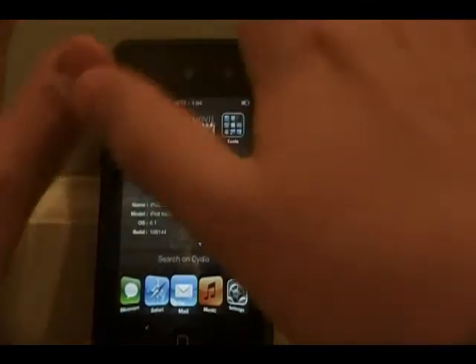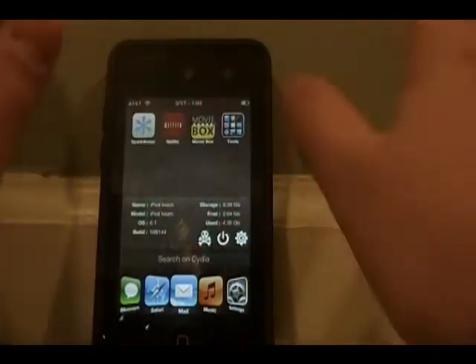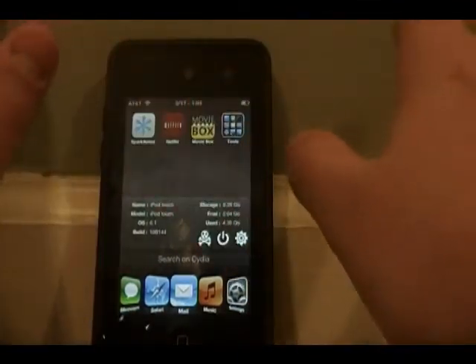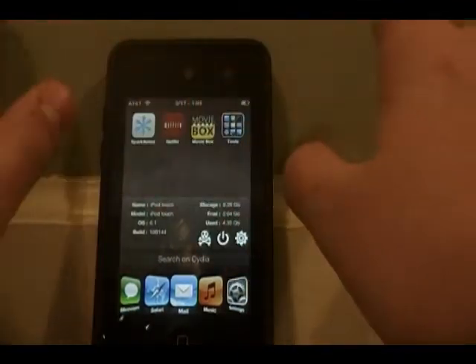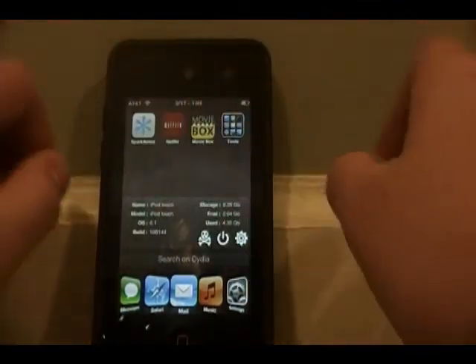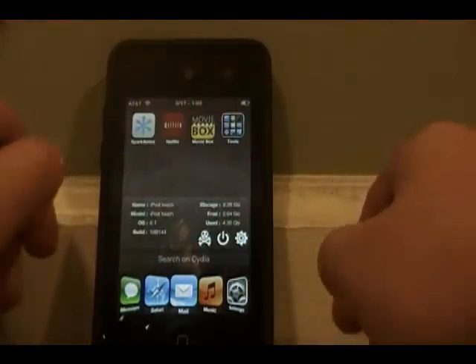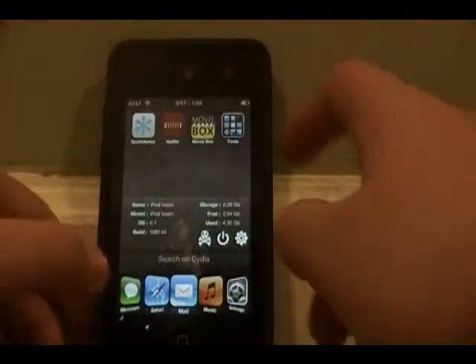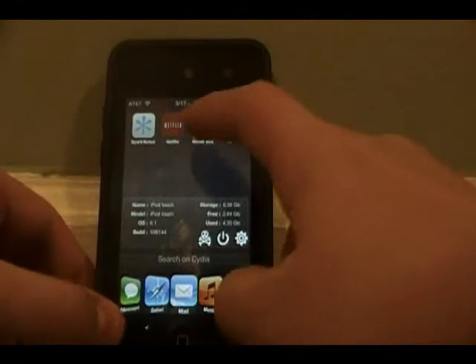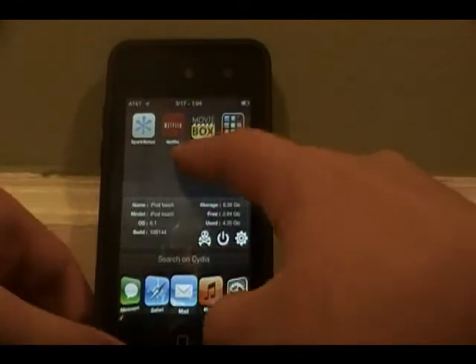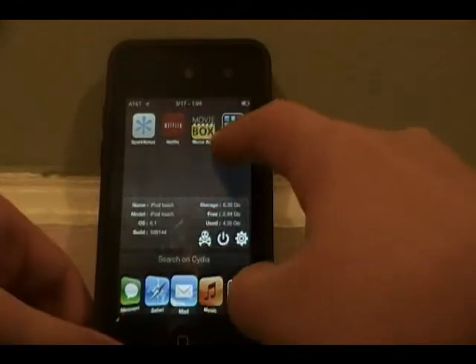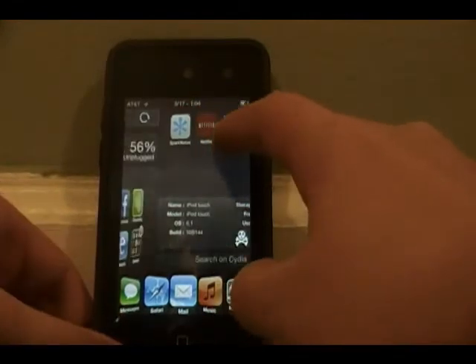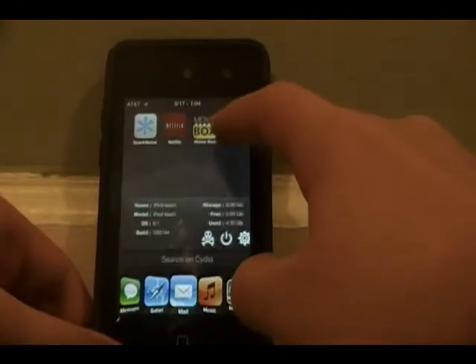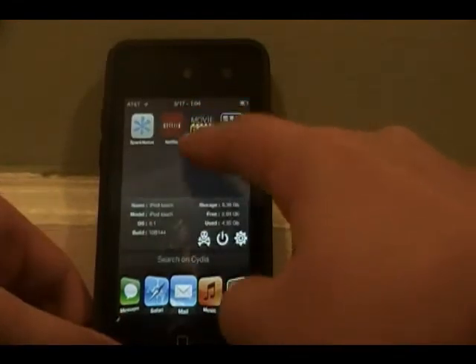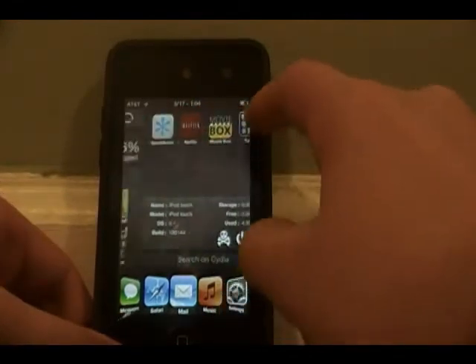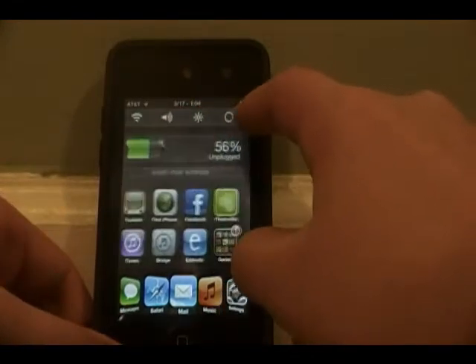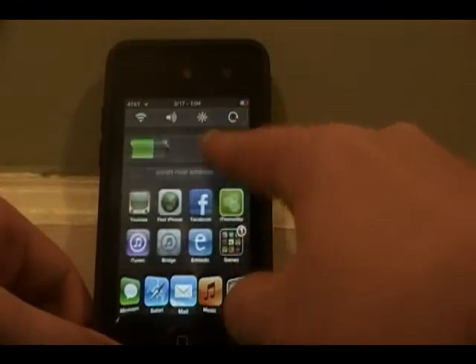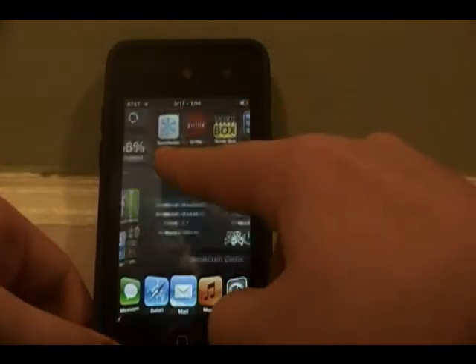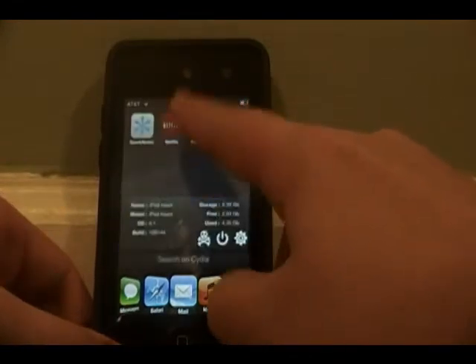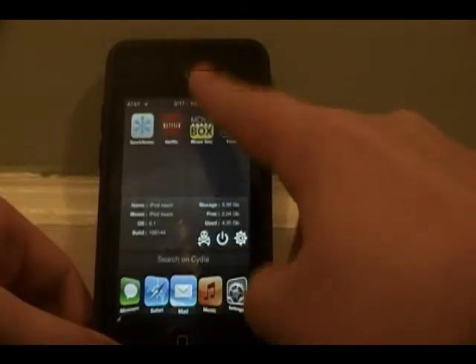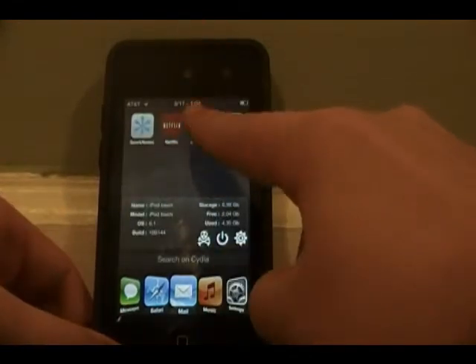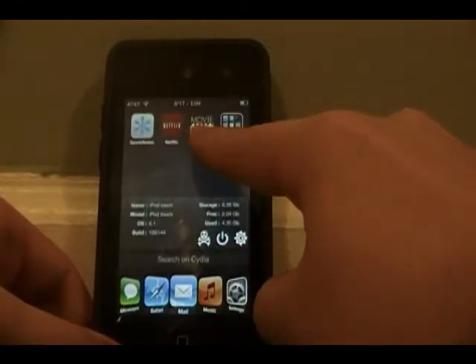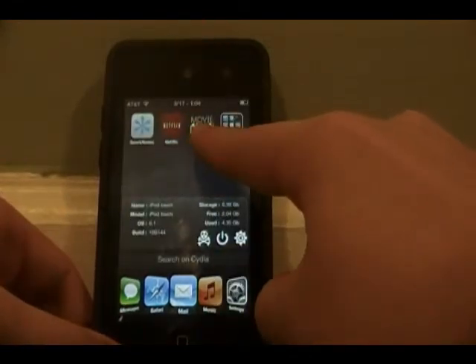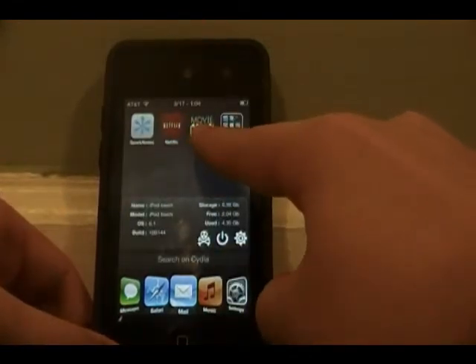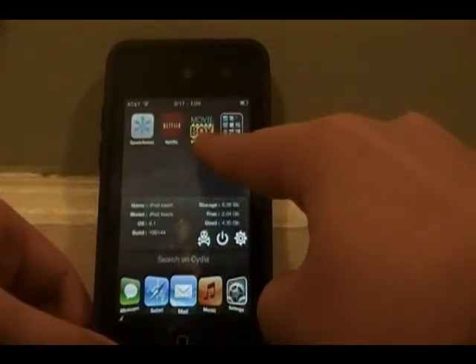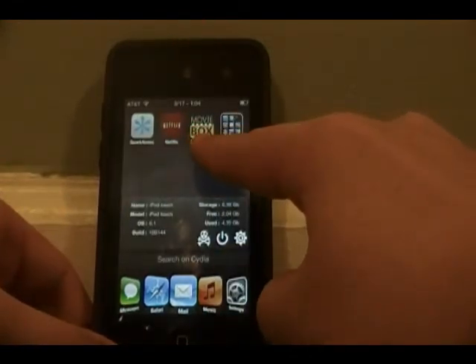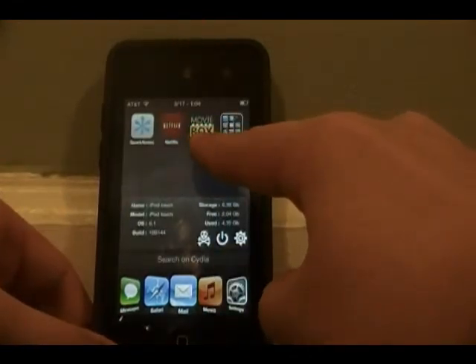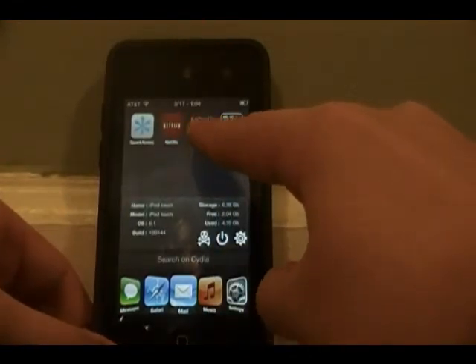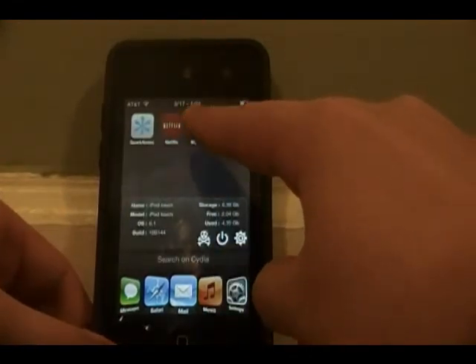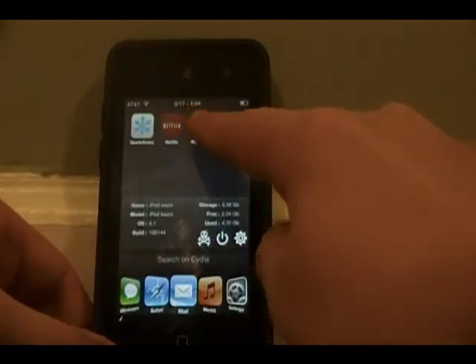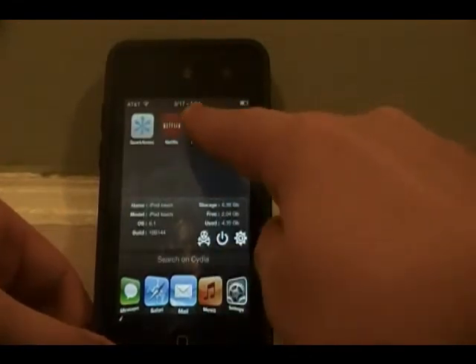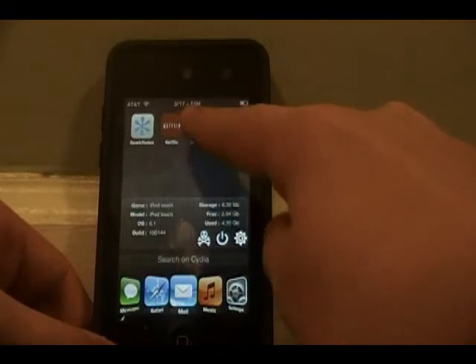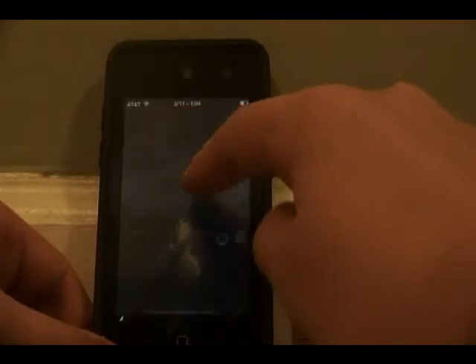So if you want like a universal library, this is the best way on your iPod to watch movies and TV shows, and that is called MovieBox.